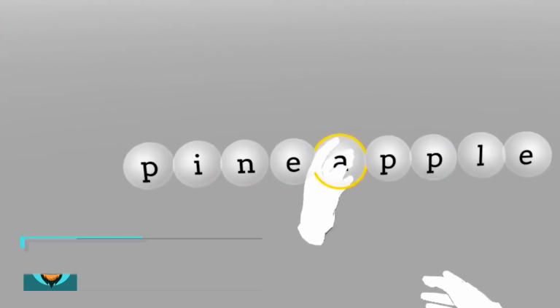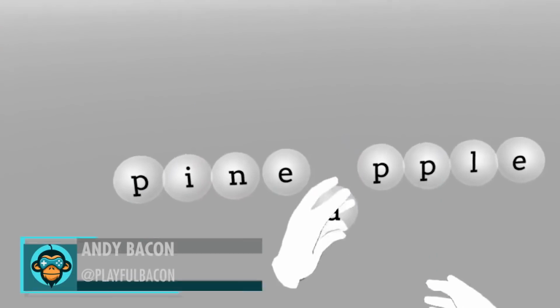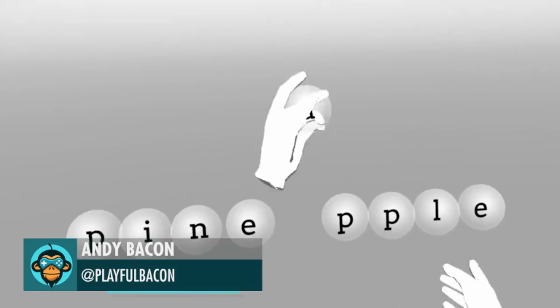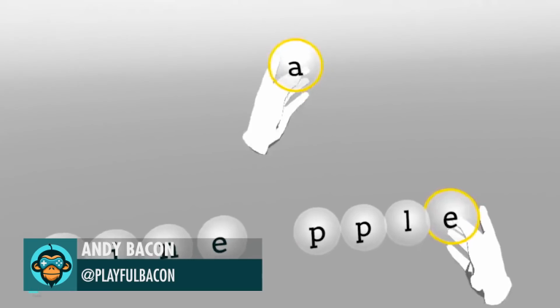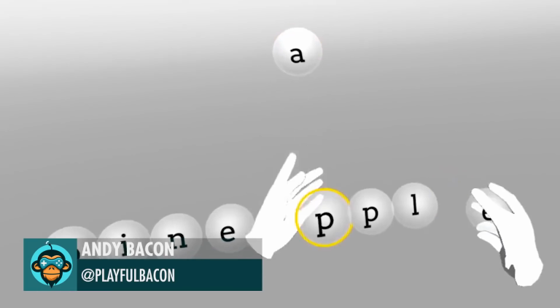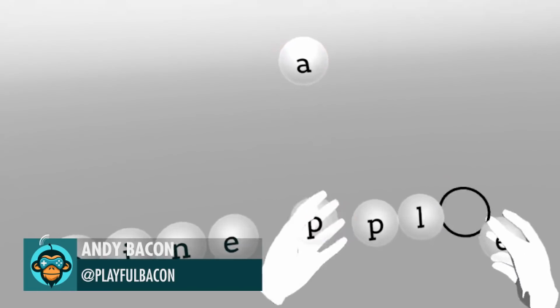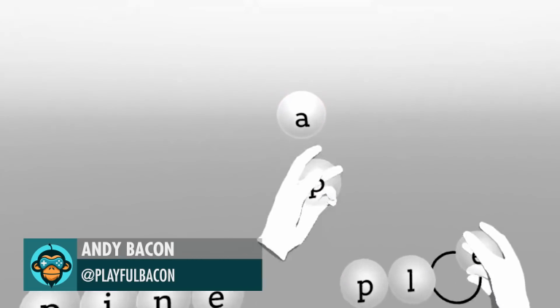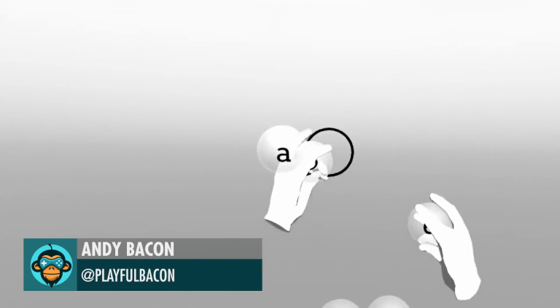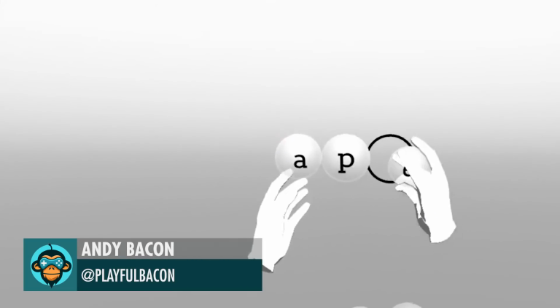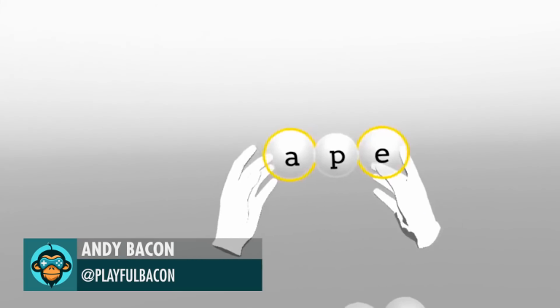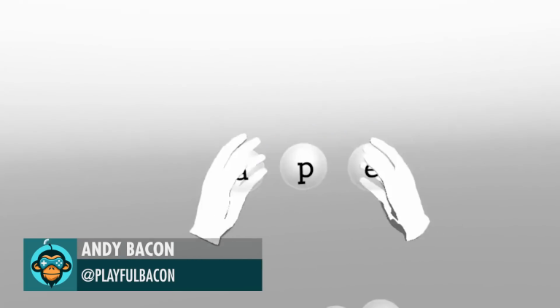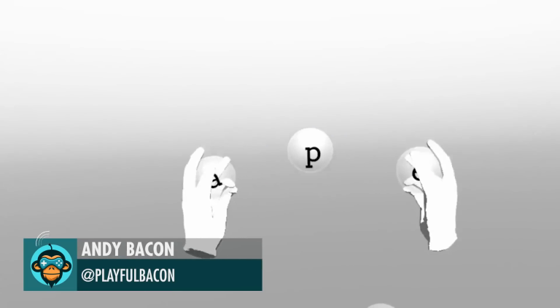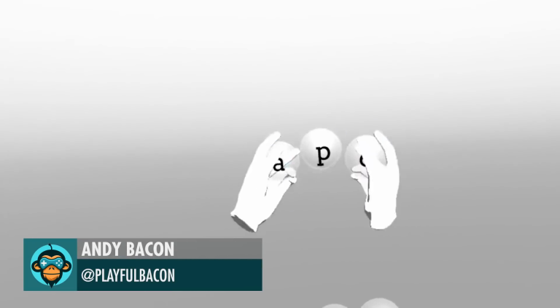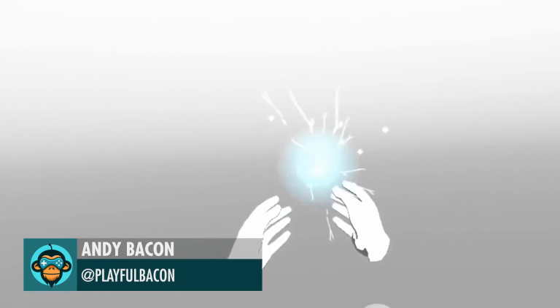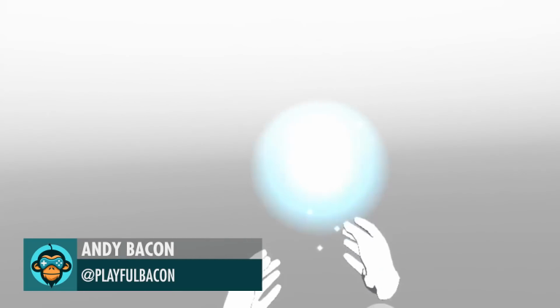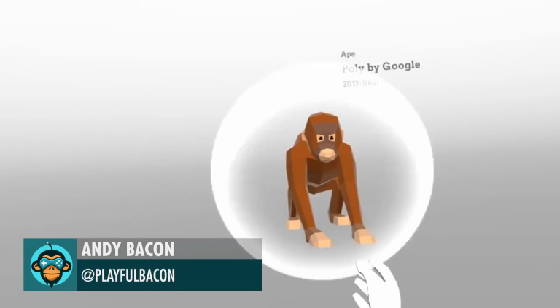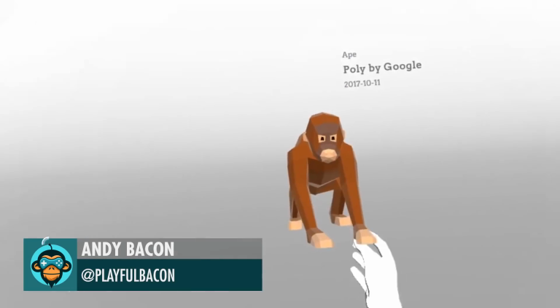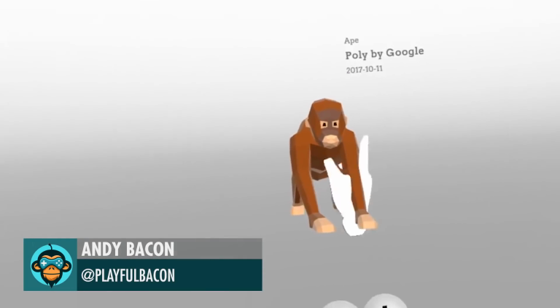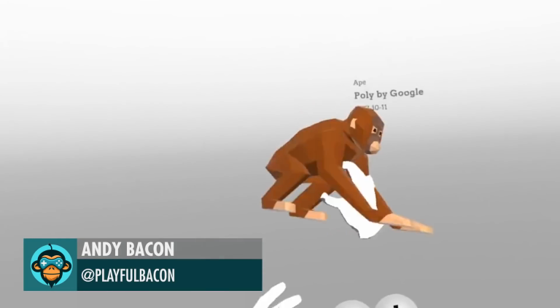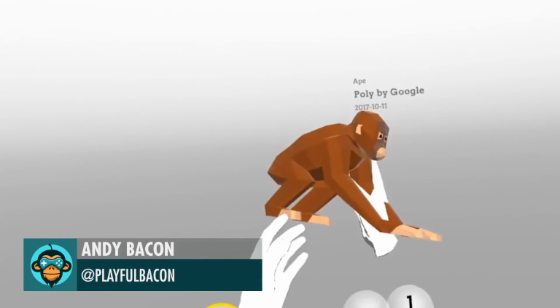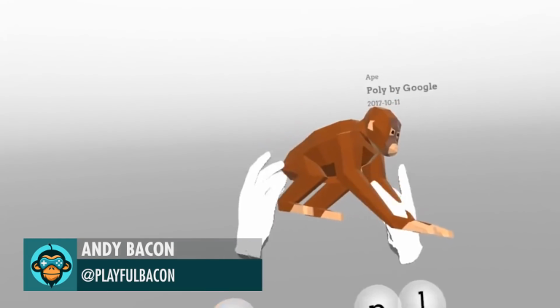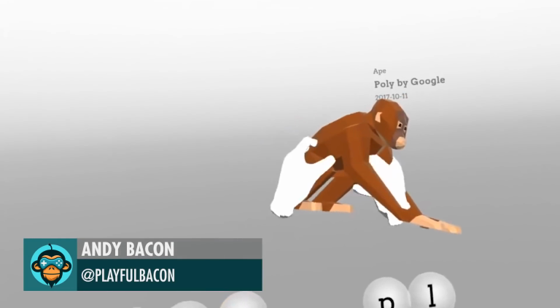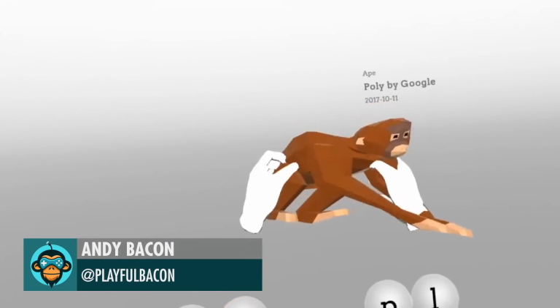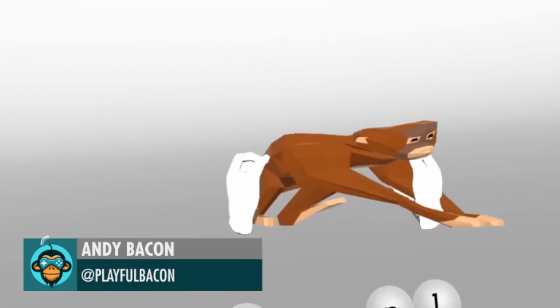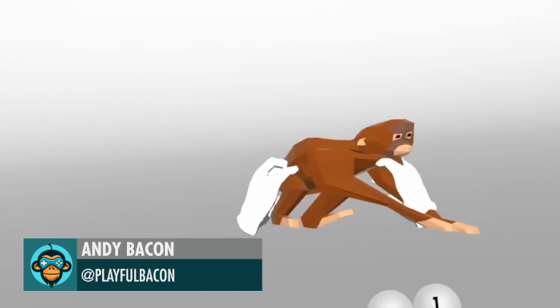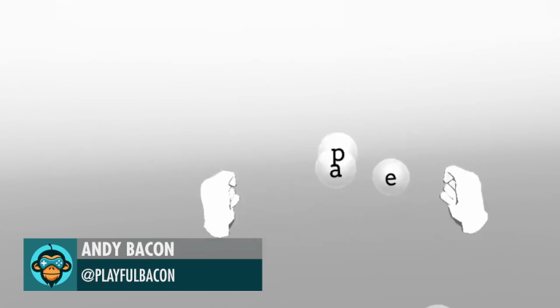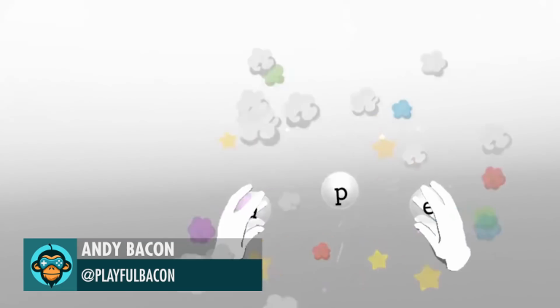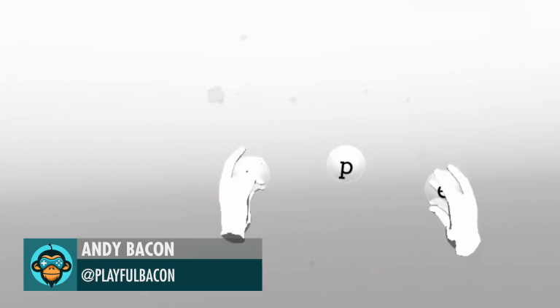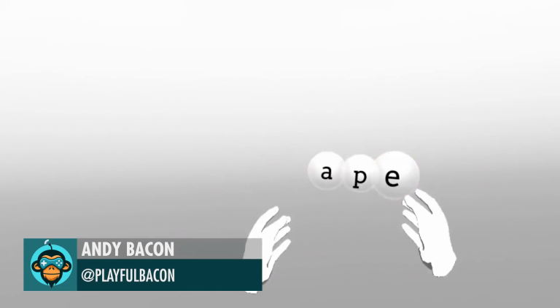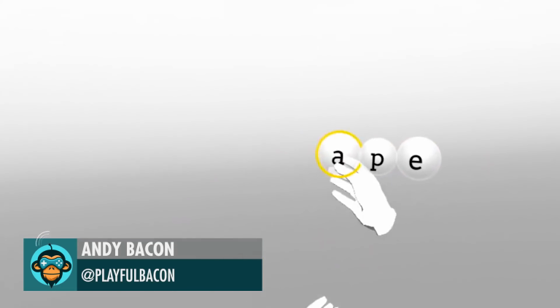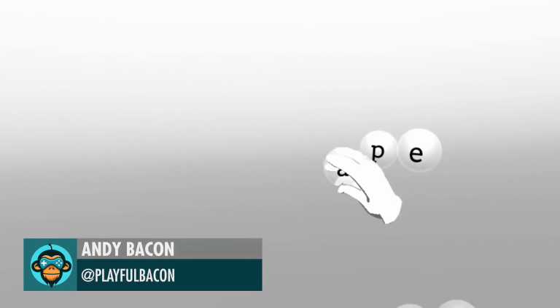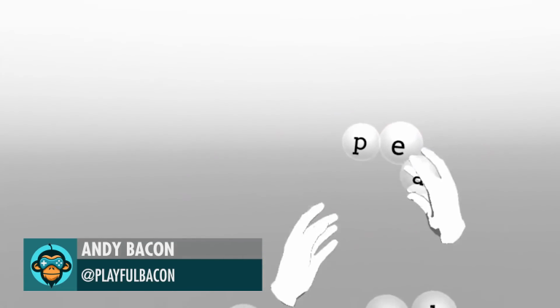Leading off: using Google Poly to source assets at runtime. Now you can create almost anything, like Andy Bacon.